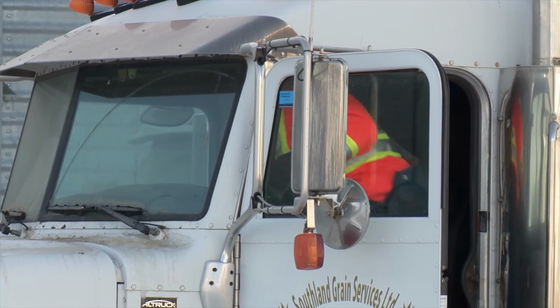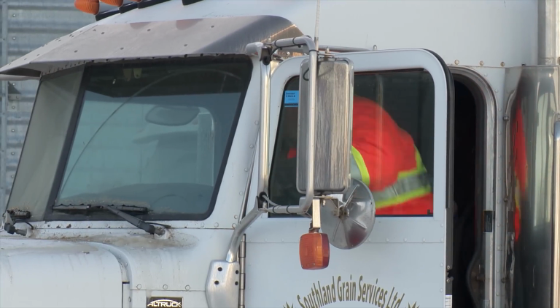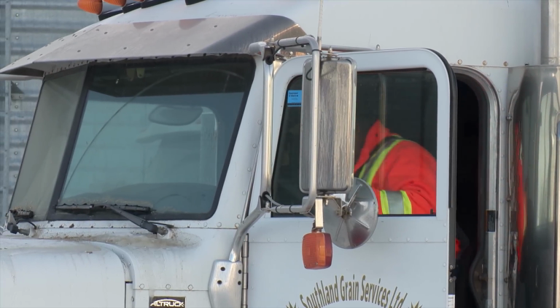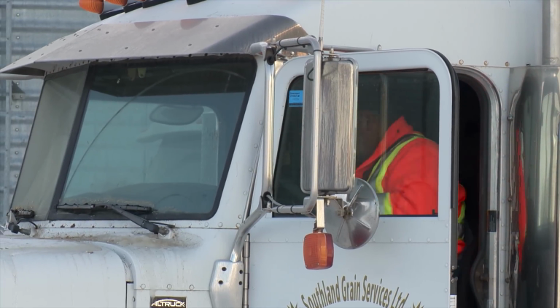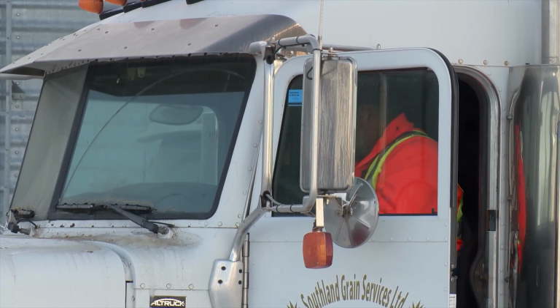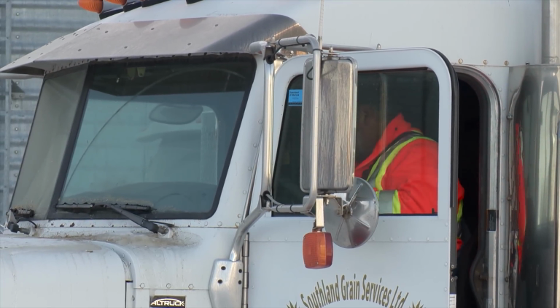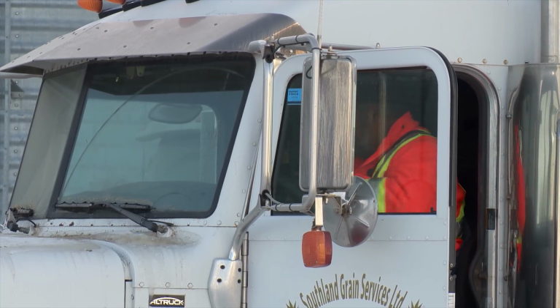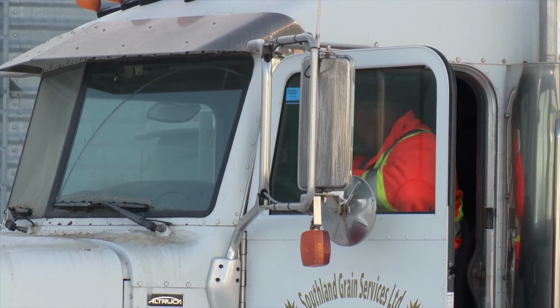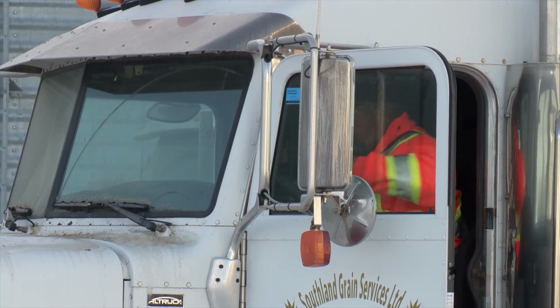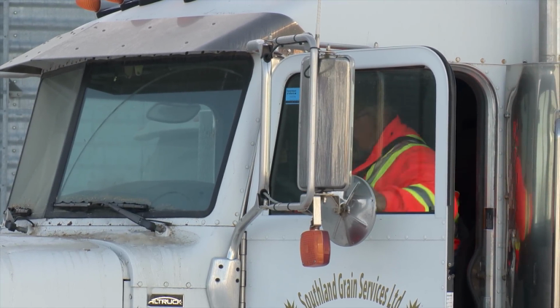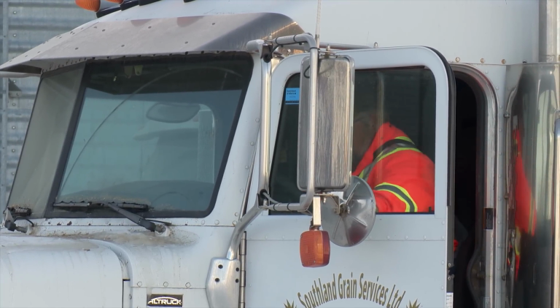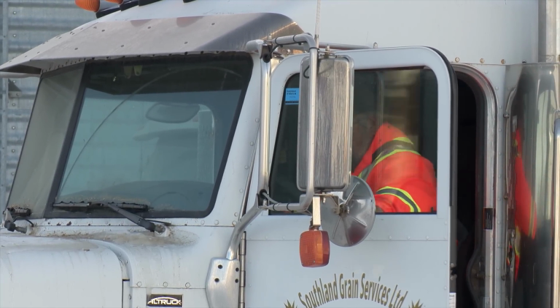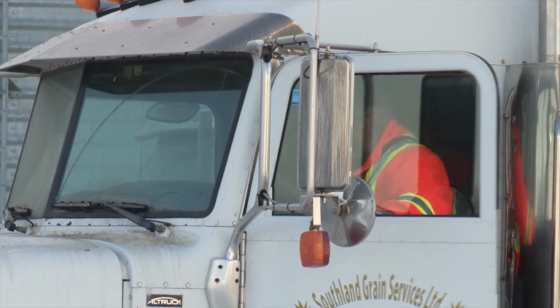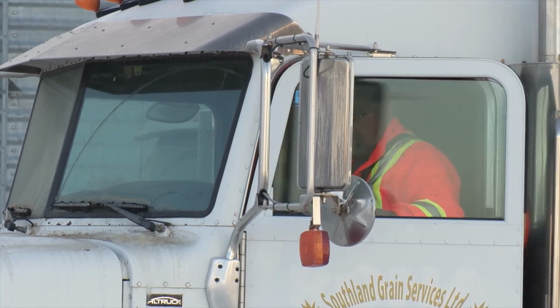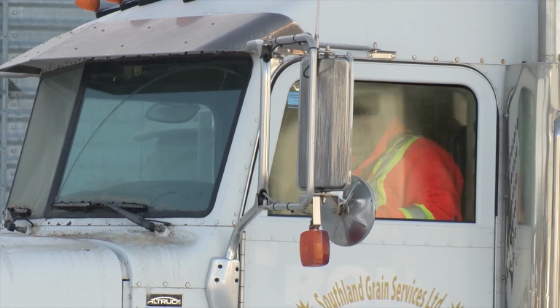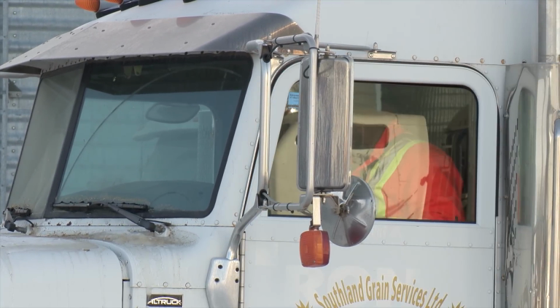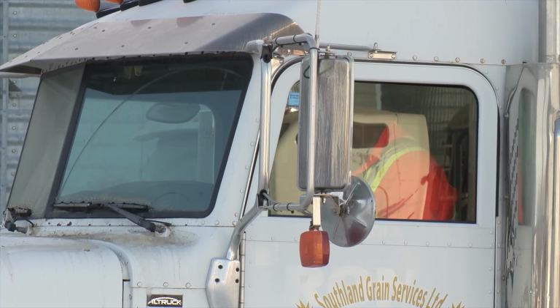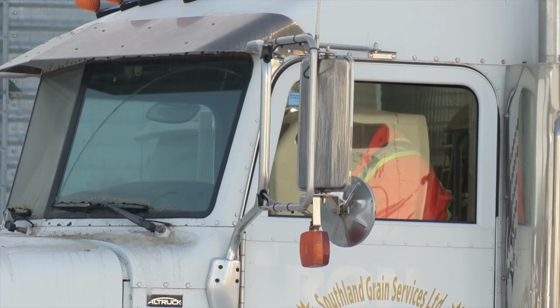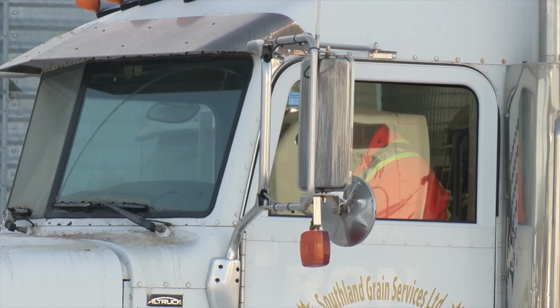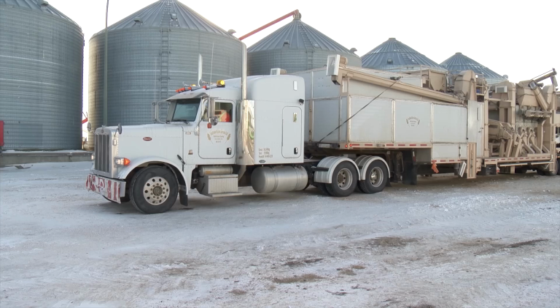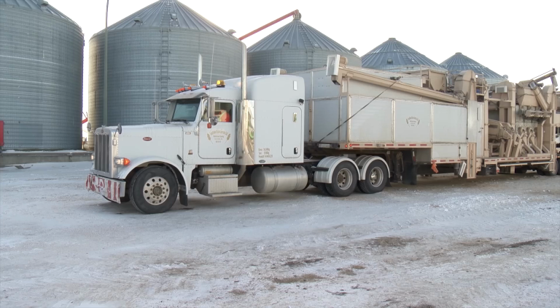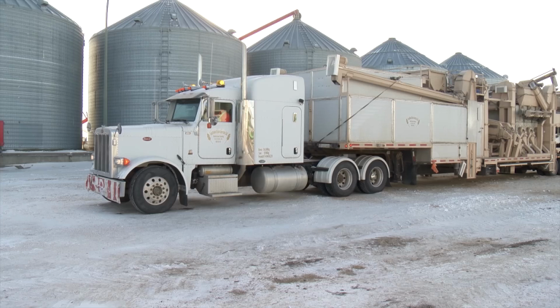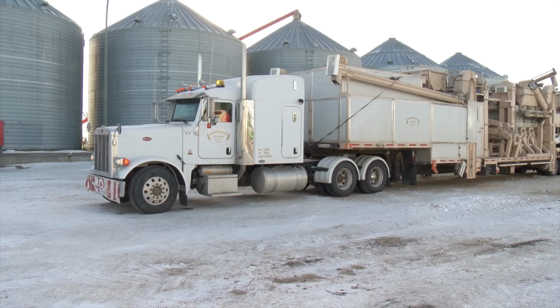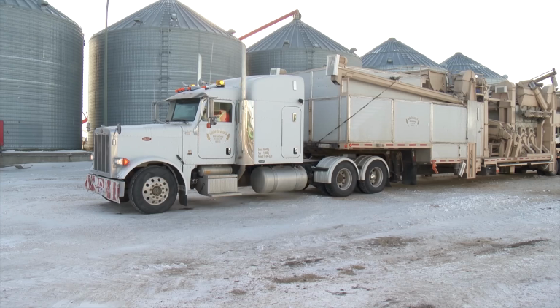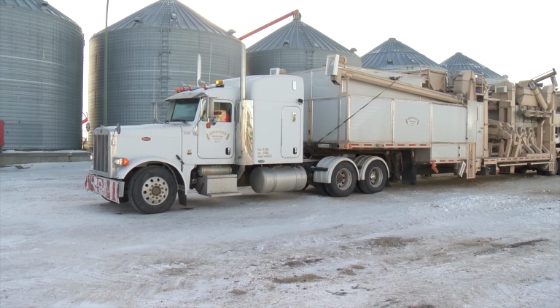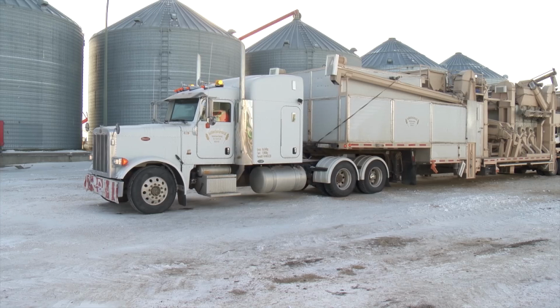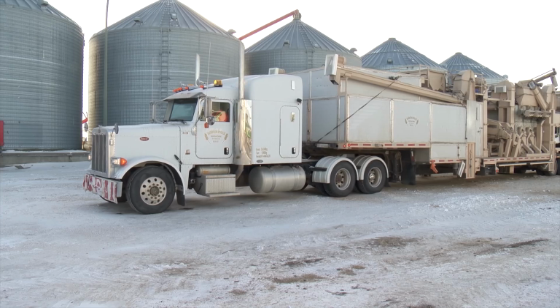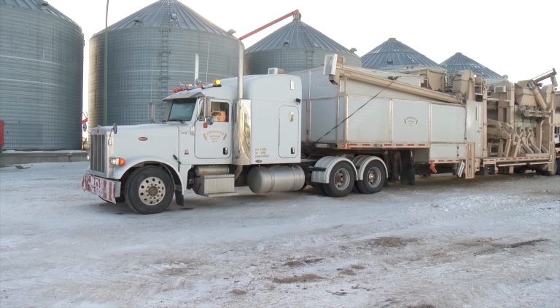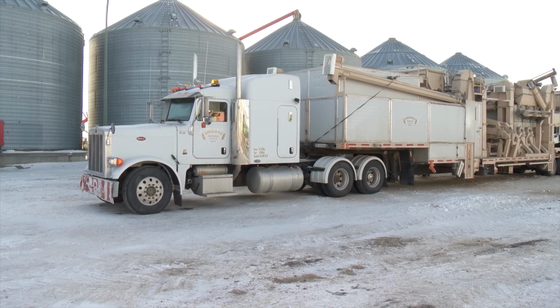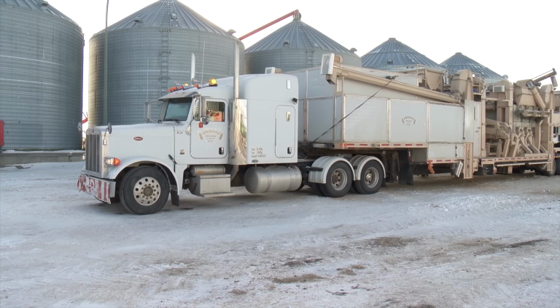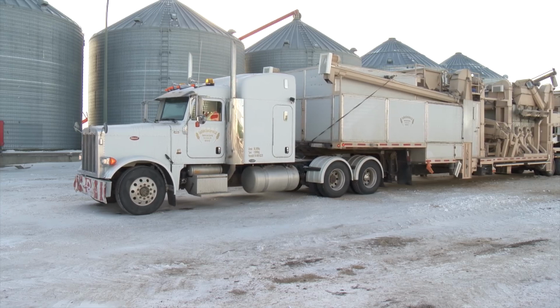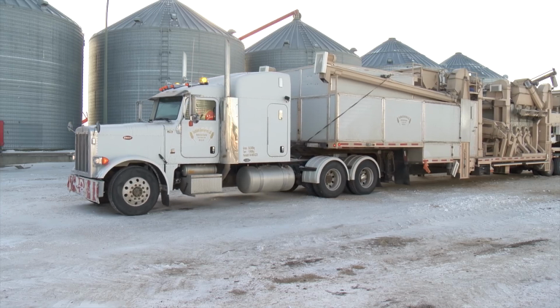Back when Les Stukings of Bow Island, Alberta was still farming, he built his own grain cleaner to bring in some extra income for the farm.